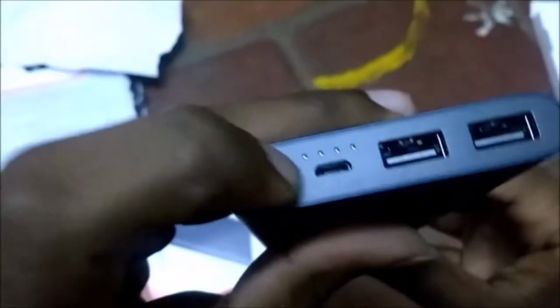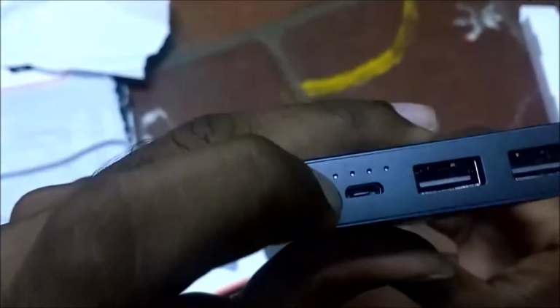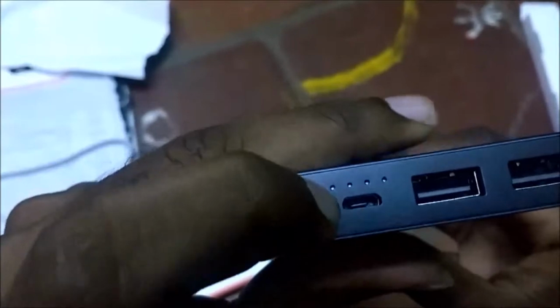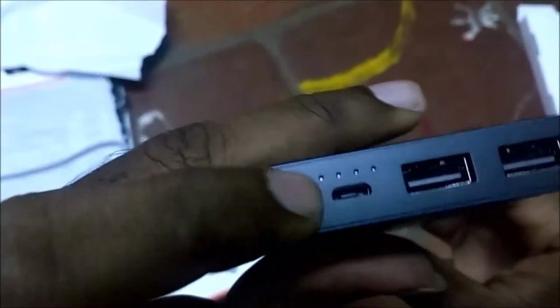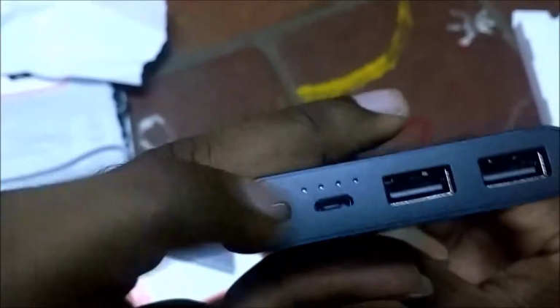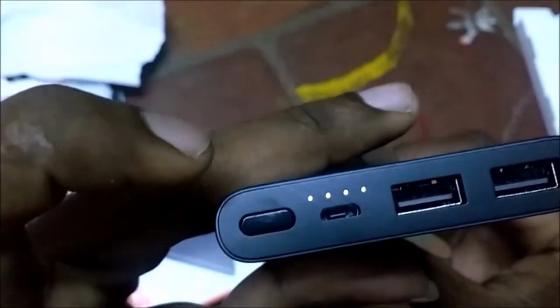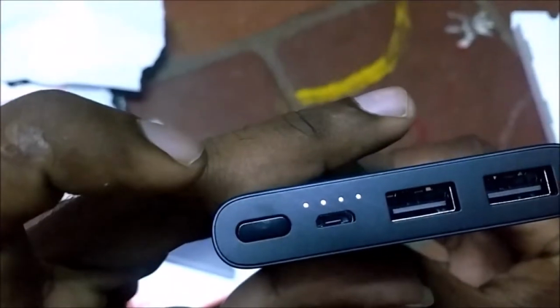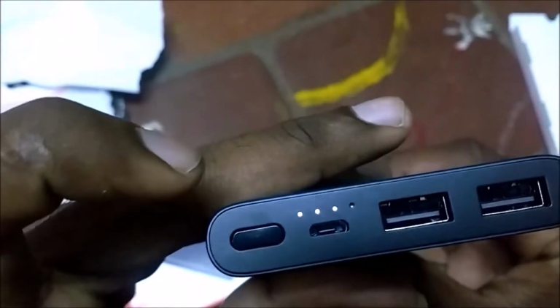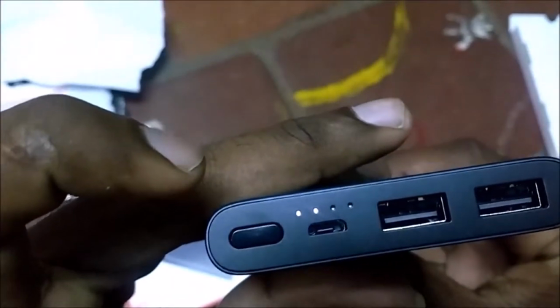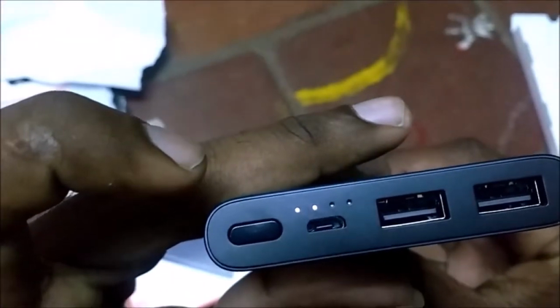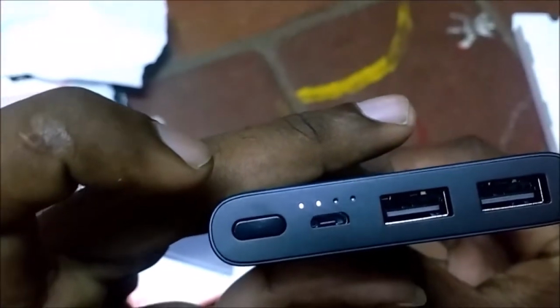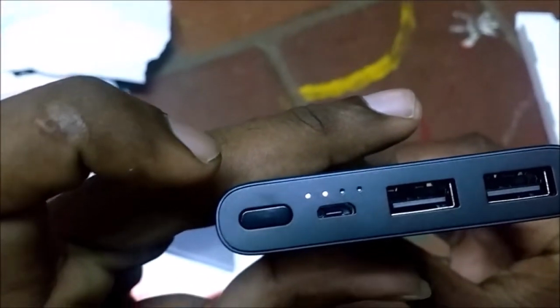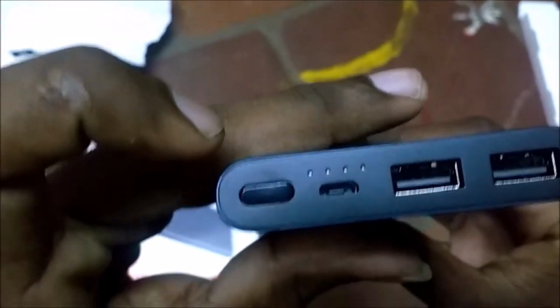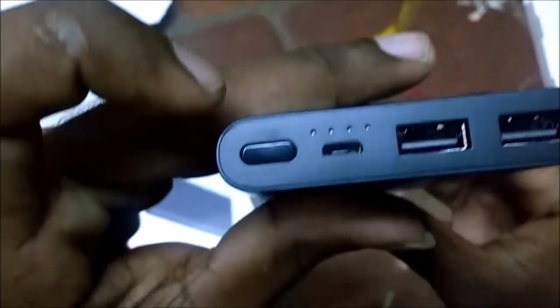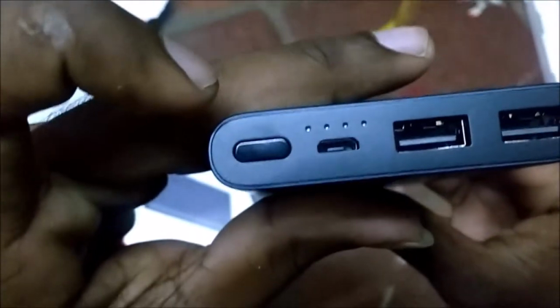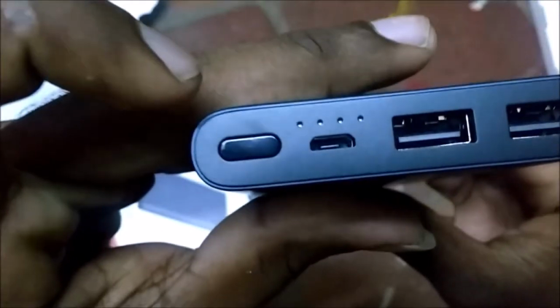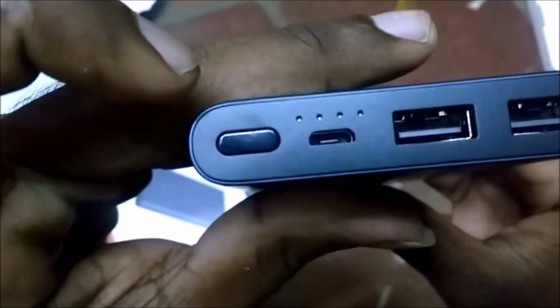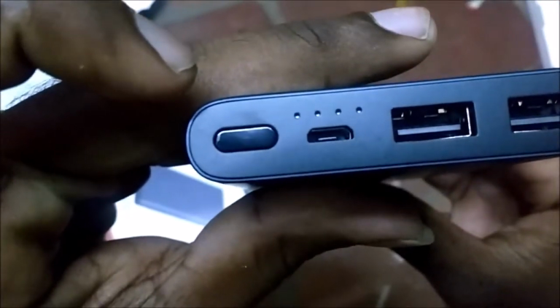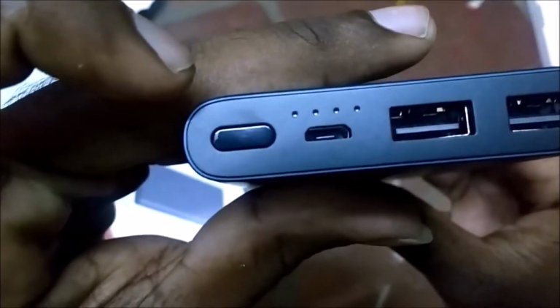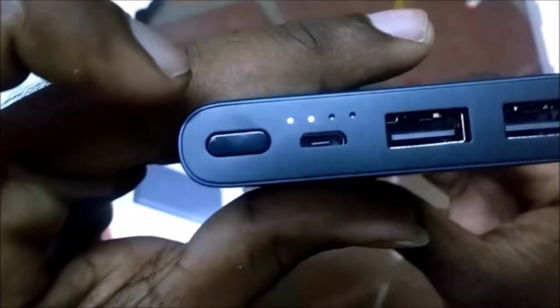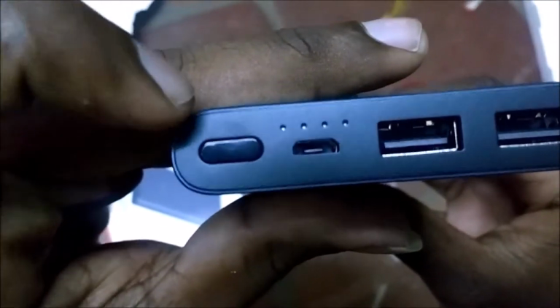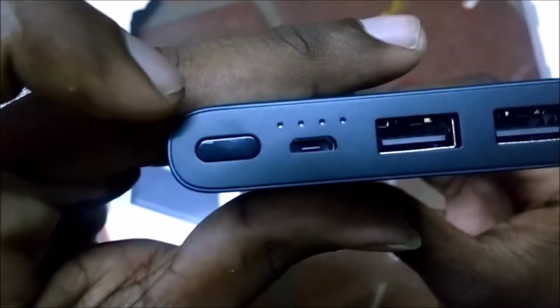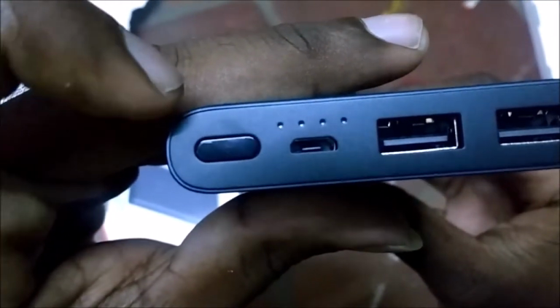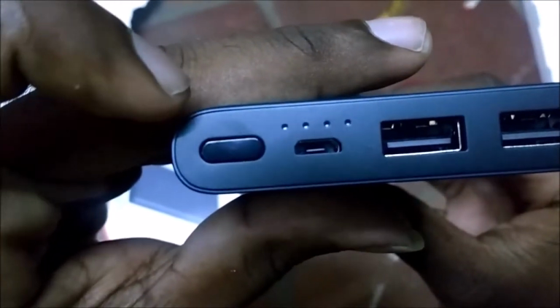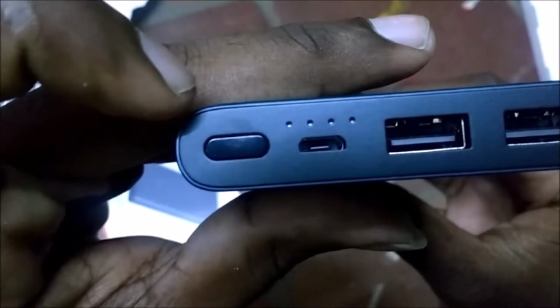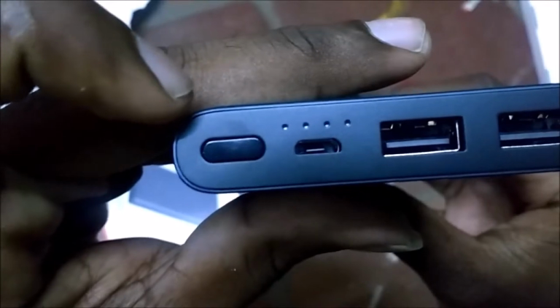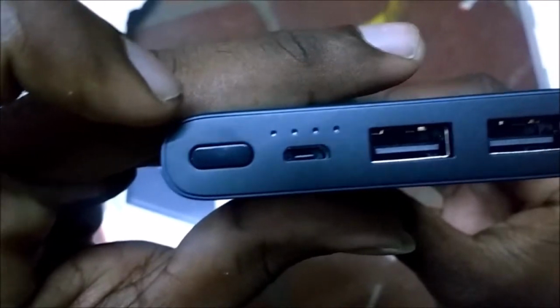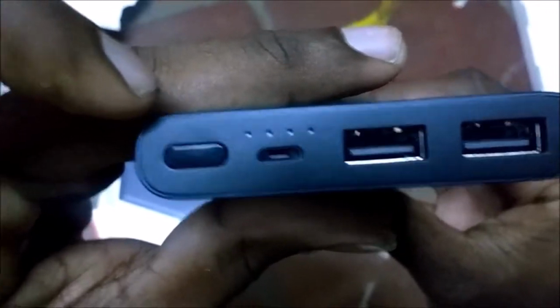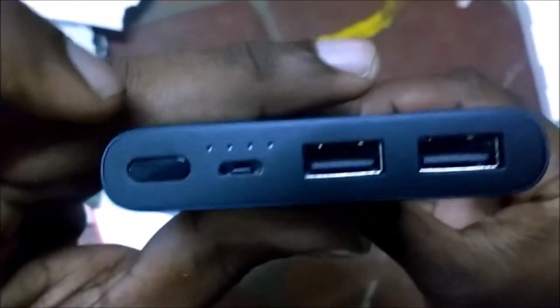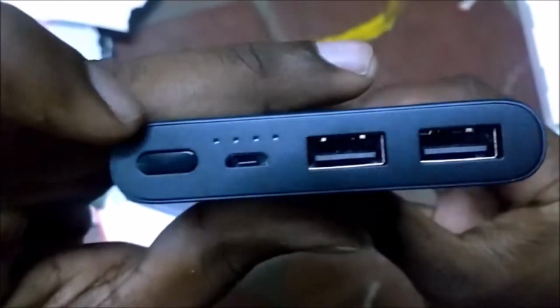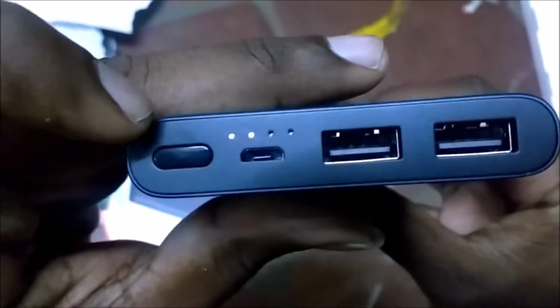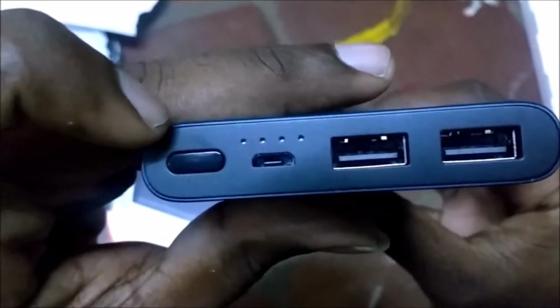Now we are going to turn on the power bank. There are 2 LED indicator lights. The power bank is currently at 50% charge.